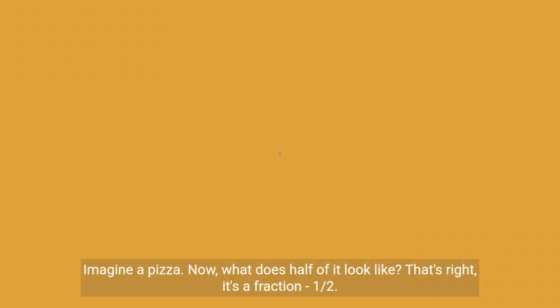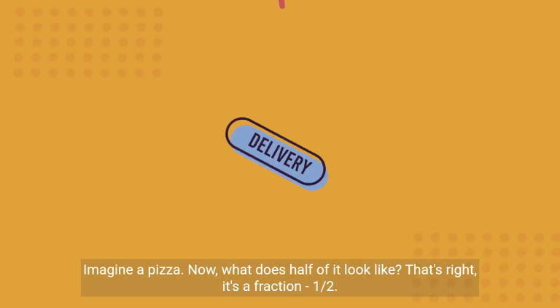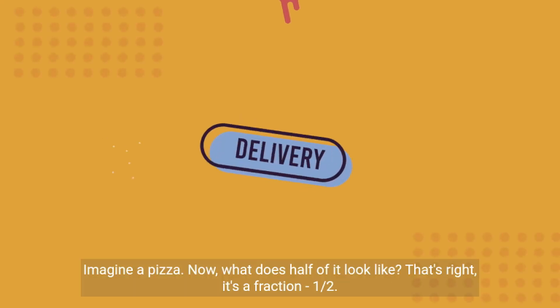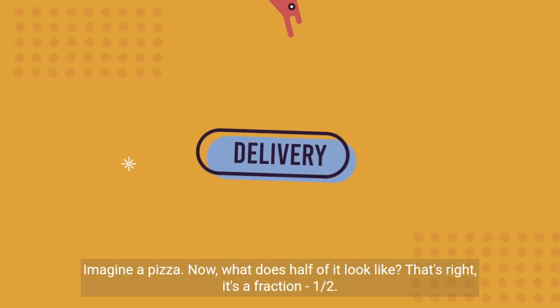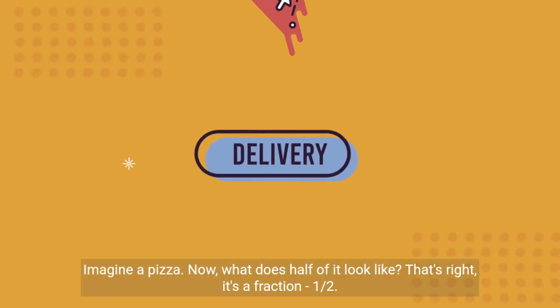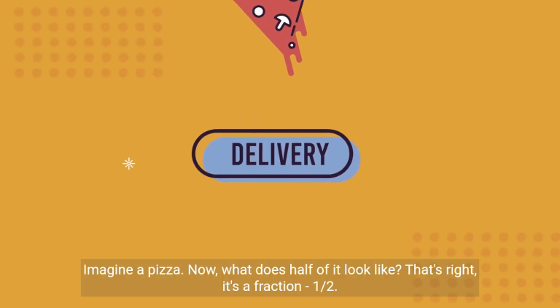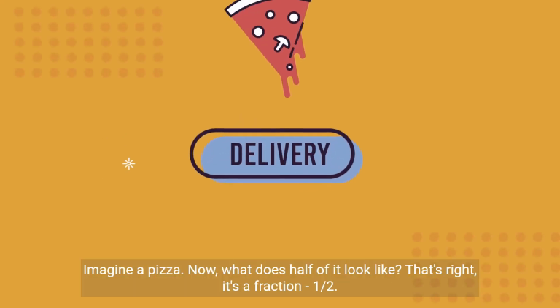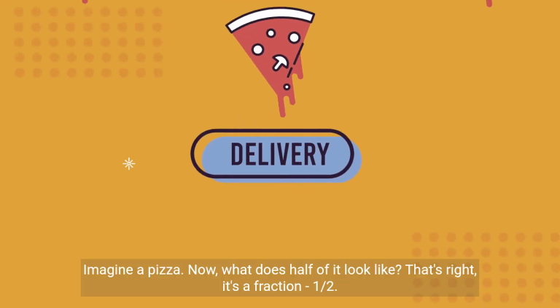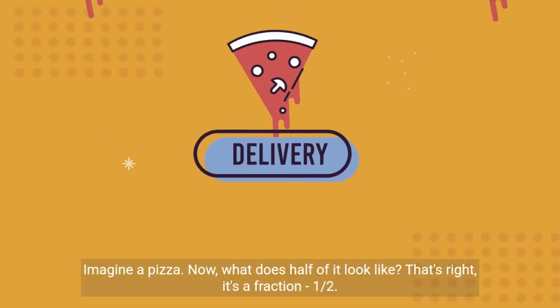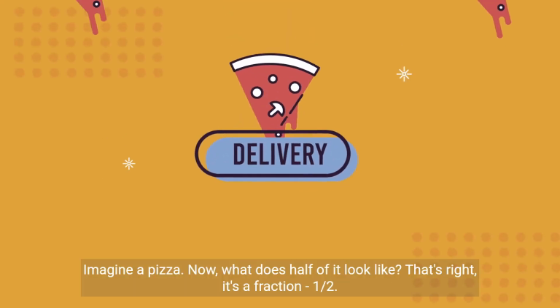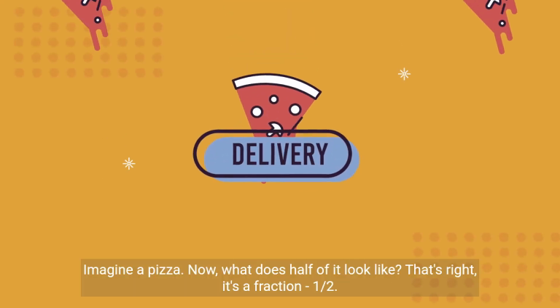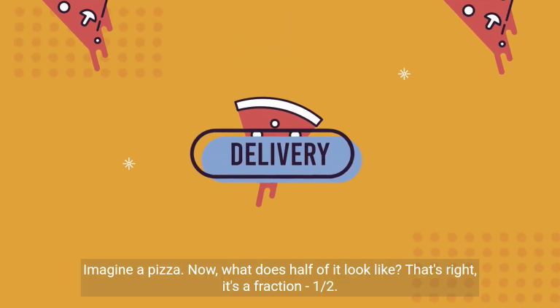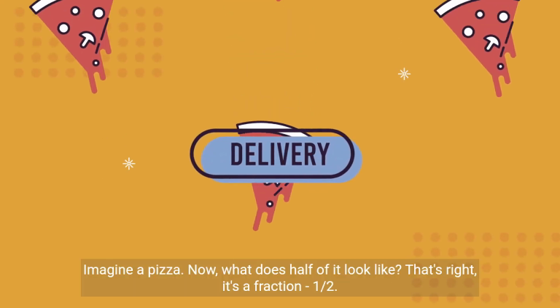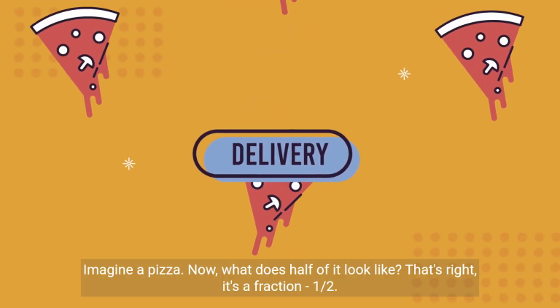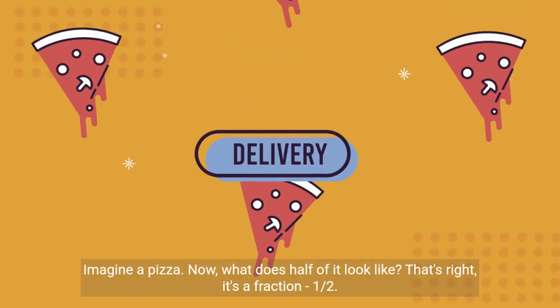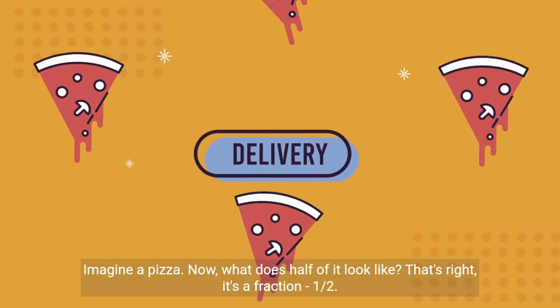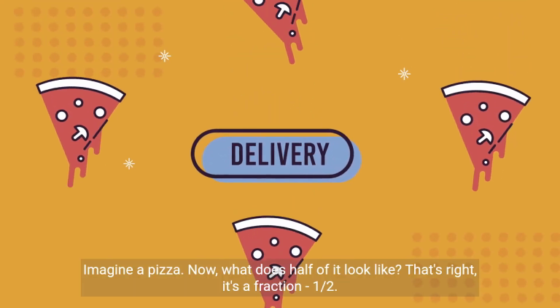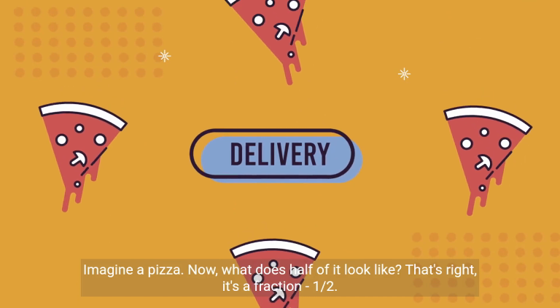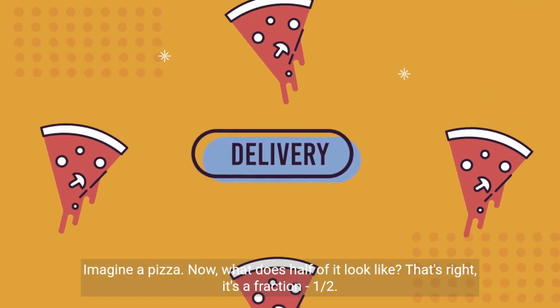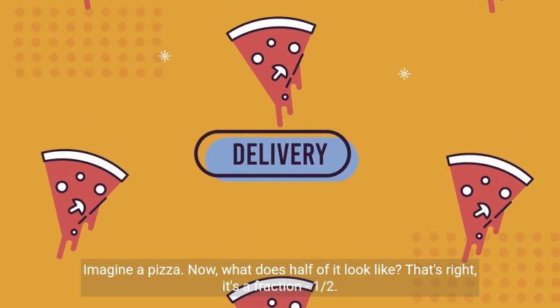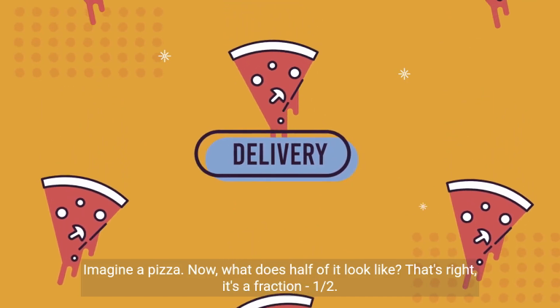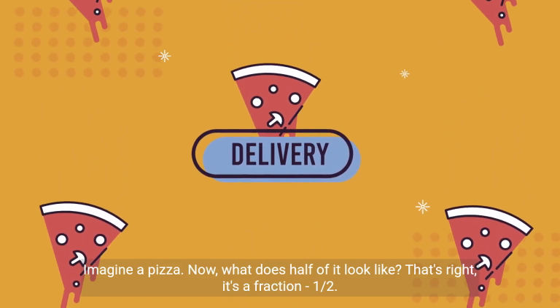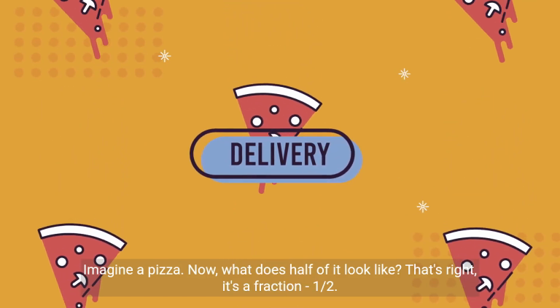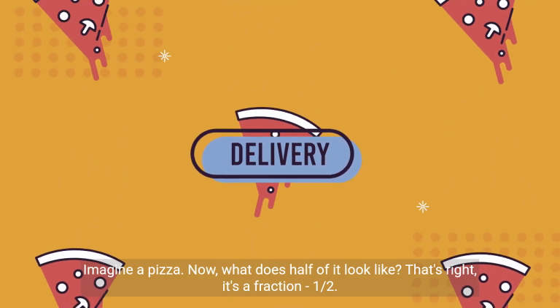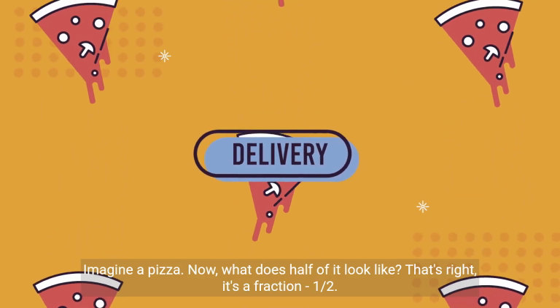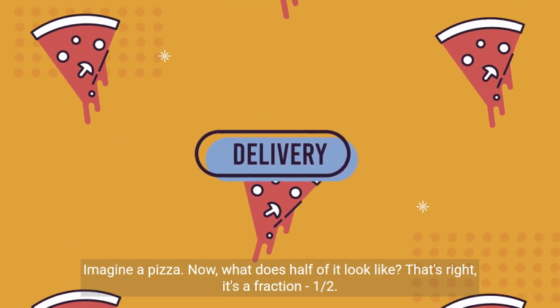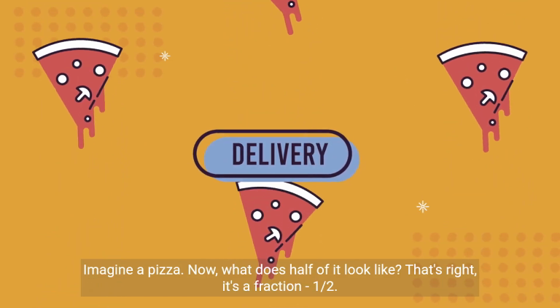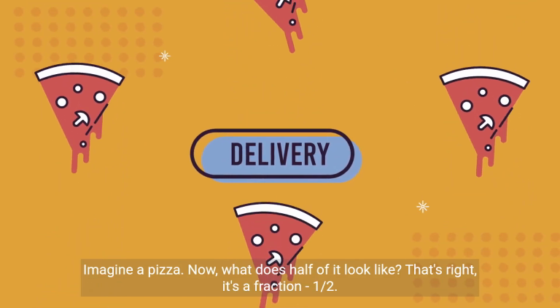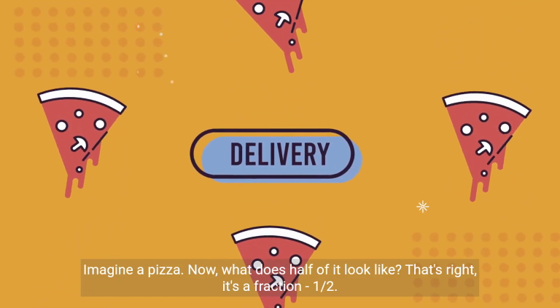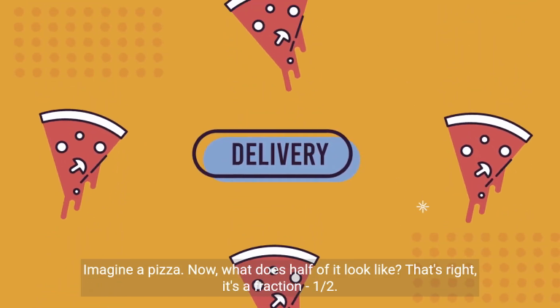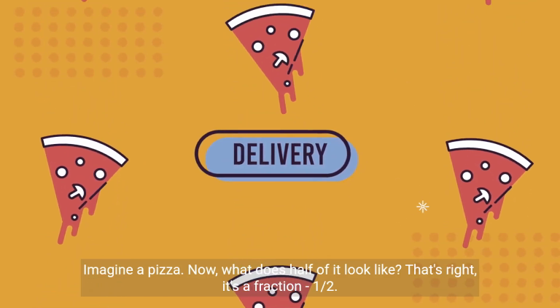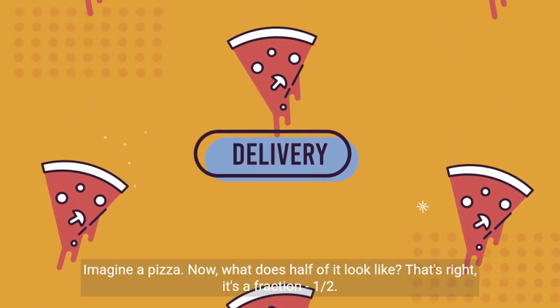Imagine a pizza. Now, what does half of it look like? That's right, it's a fraction — one half.